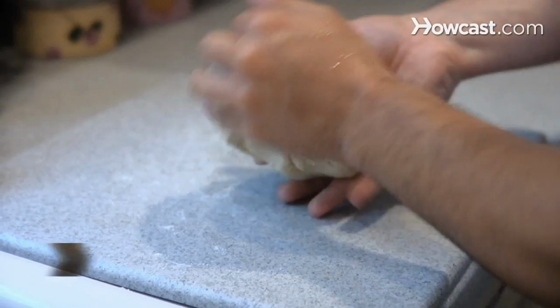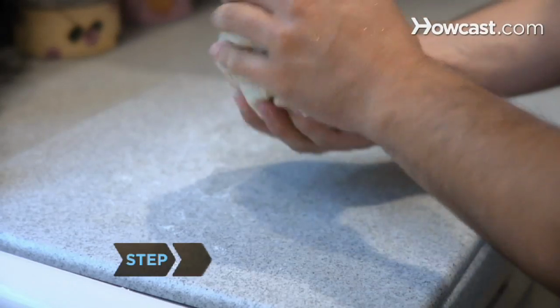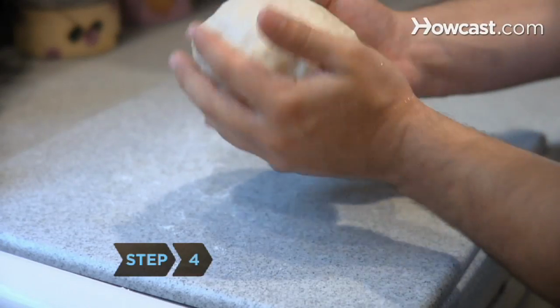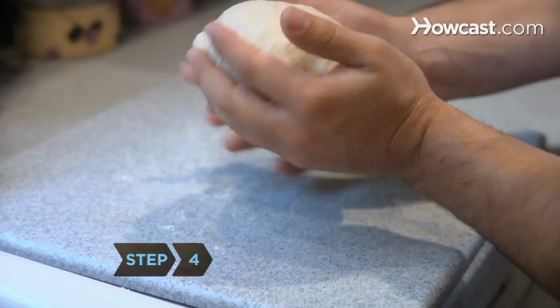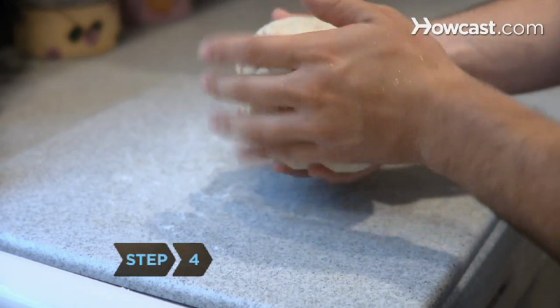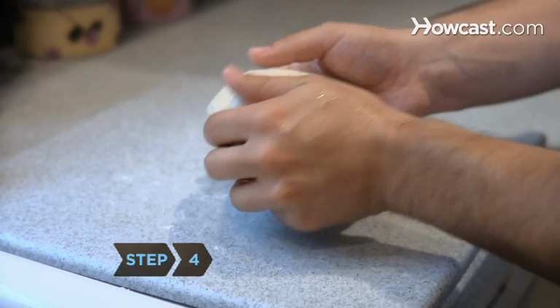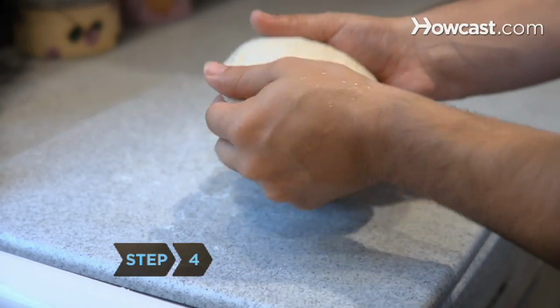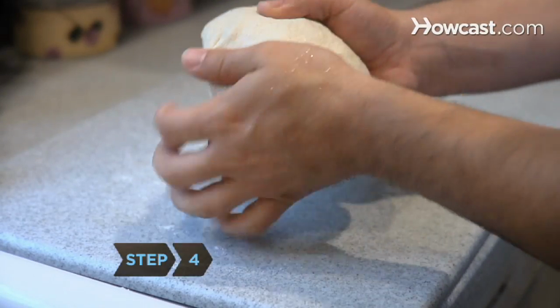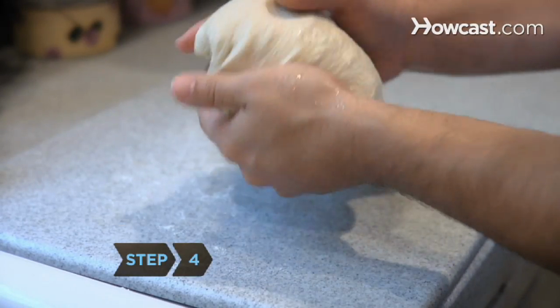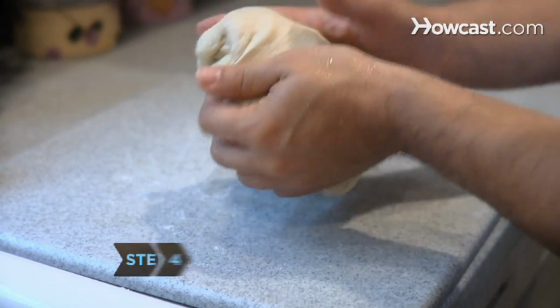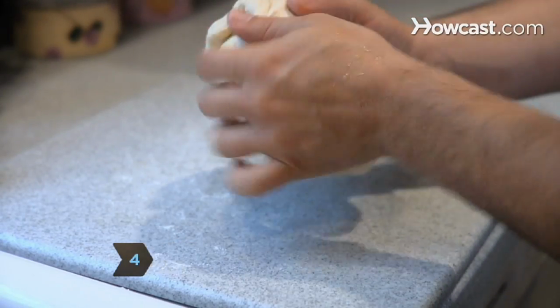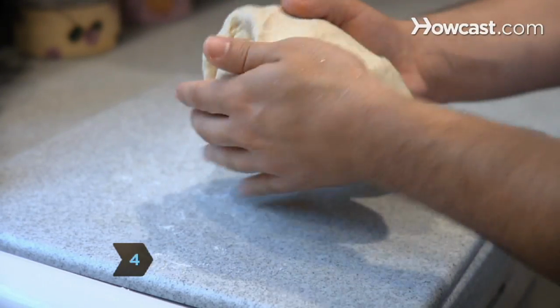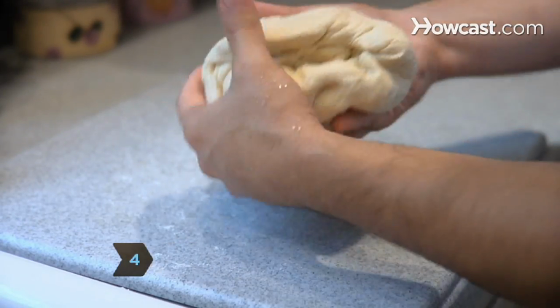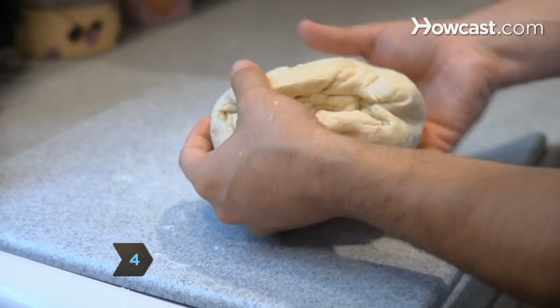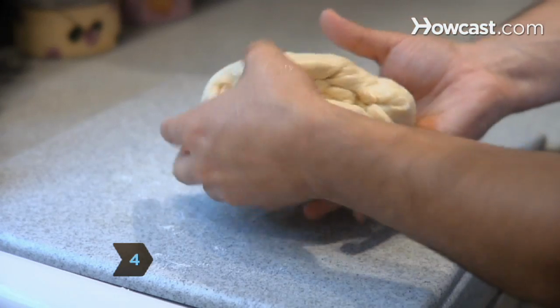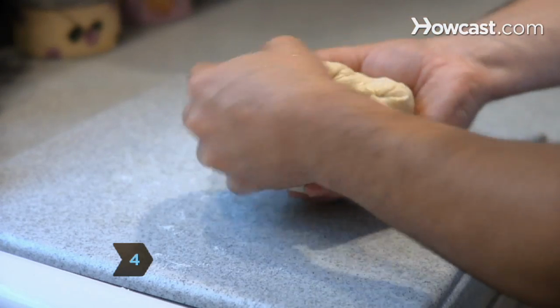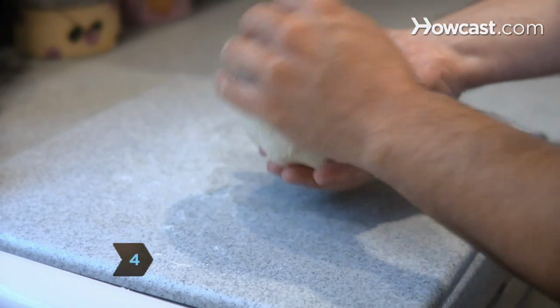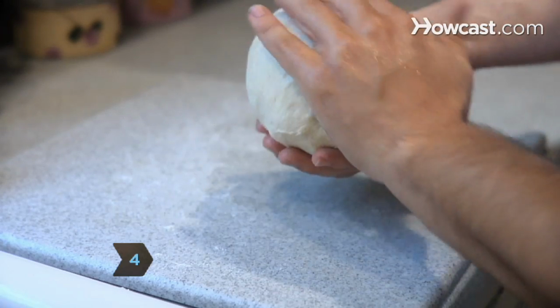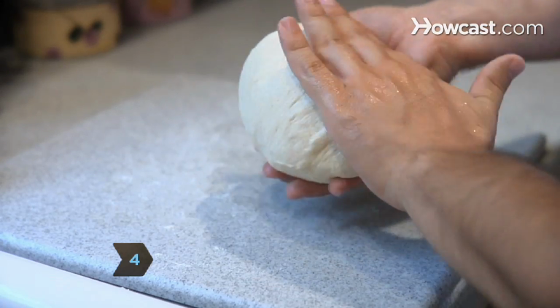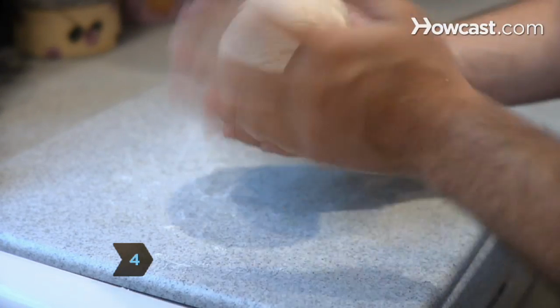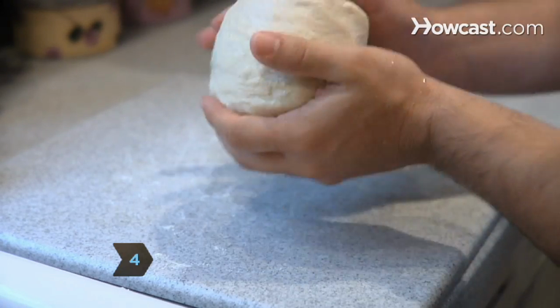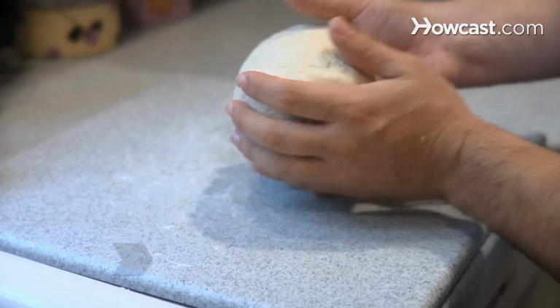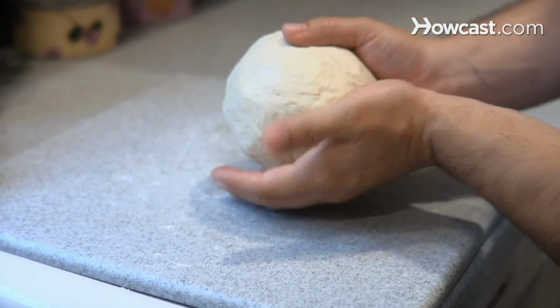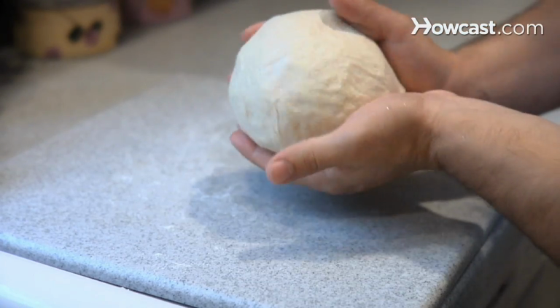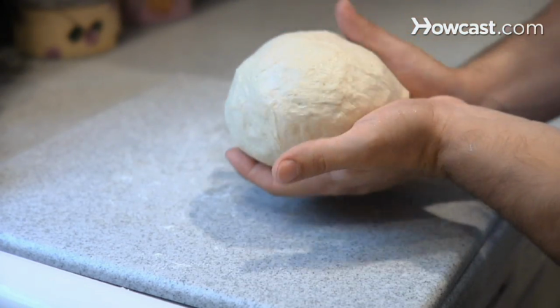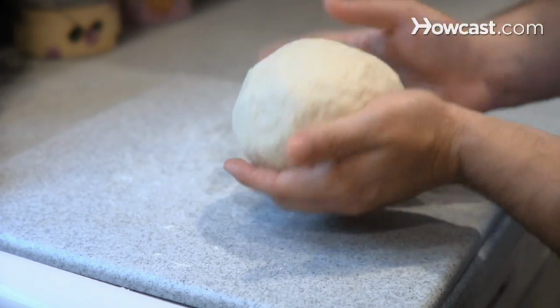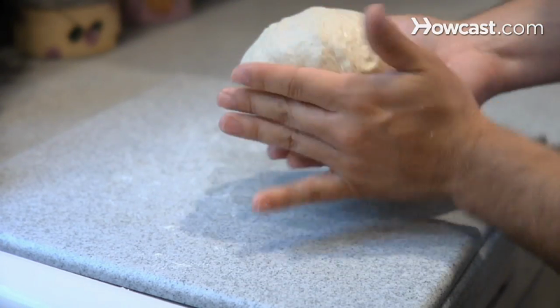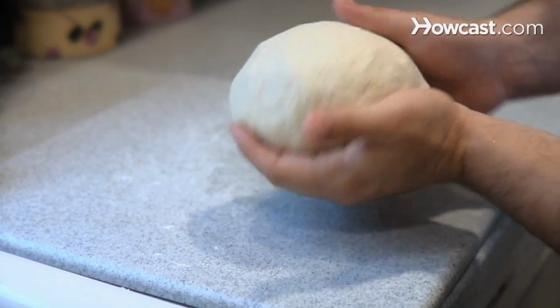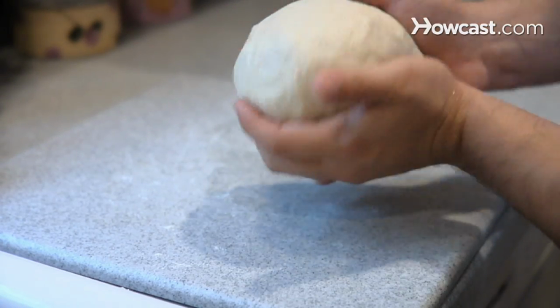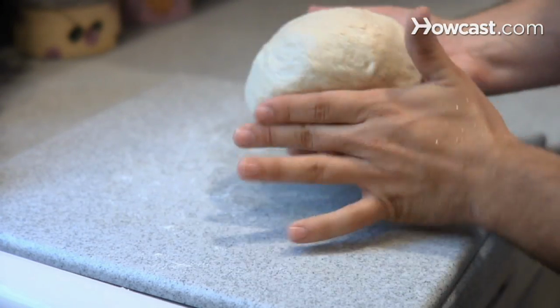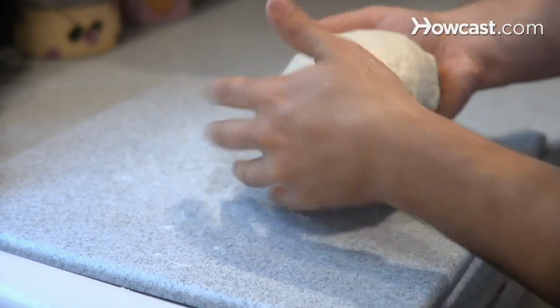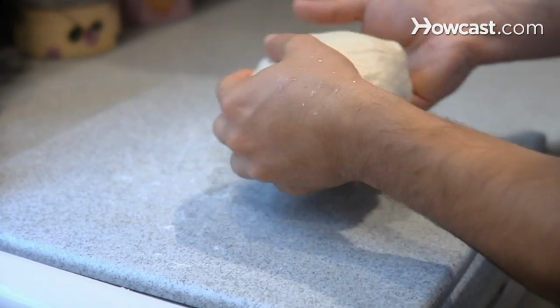Step 4: make the dough into a ball and work it by pulling dough from the top of the ball and tucking it into the underside of the ball several times.